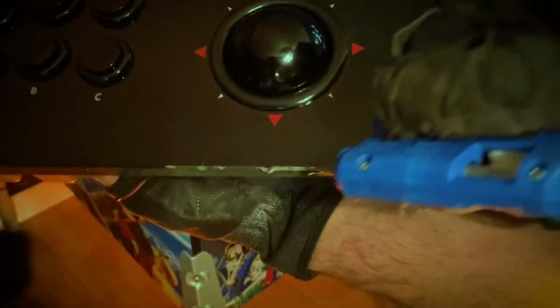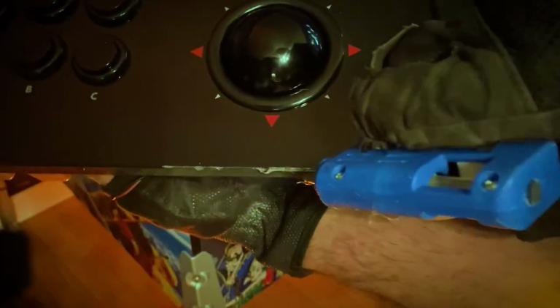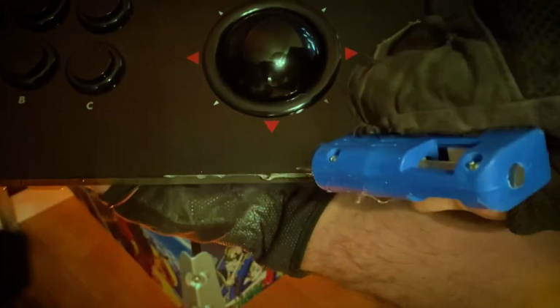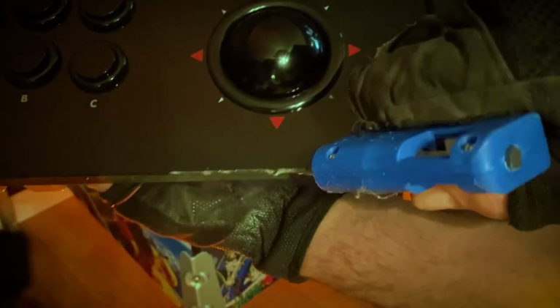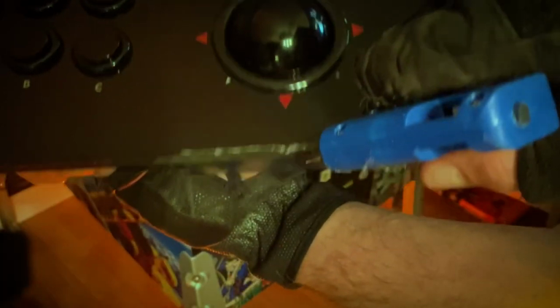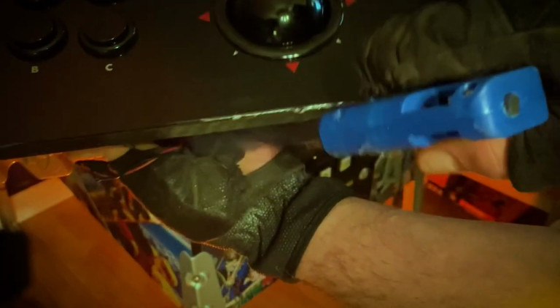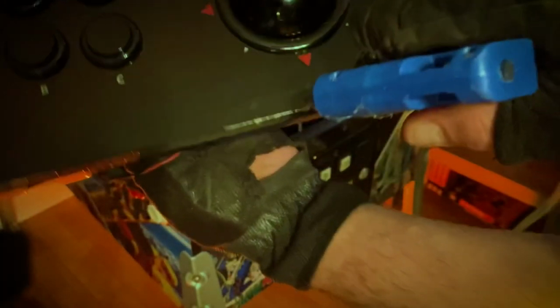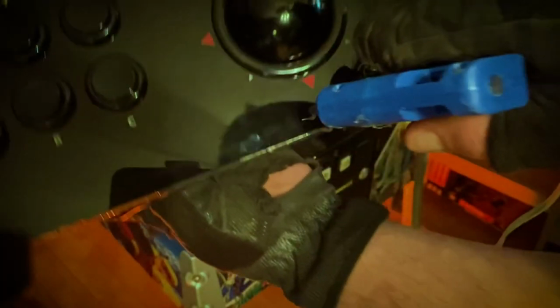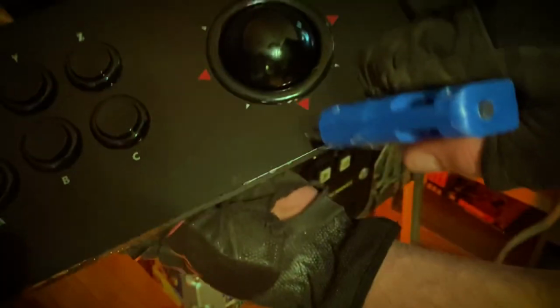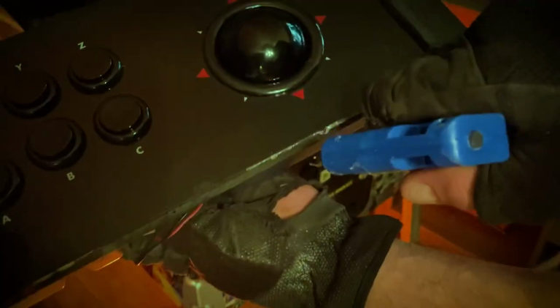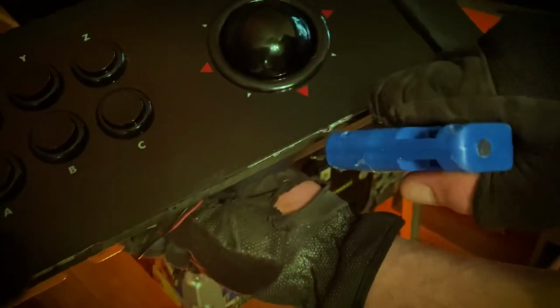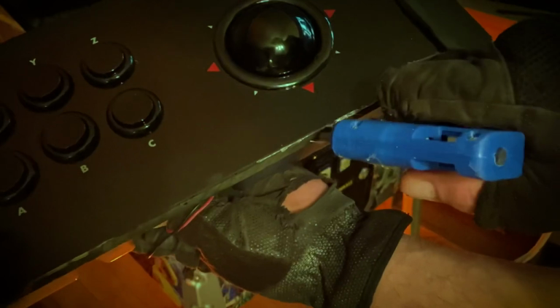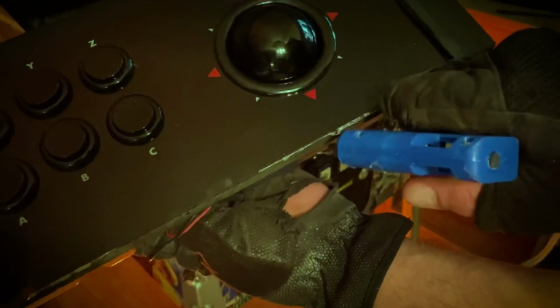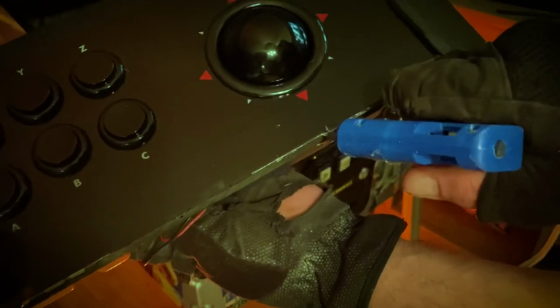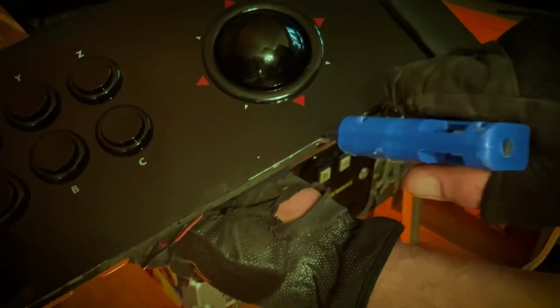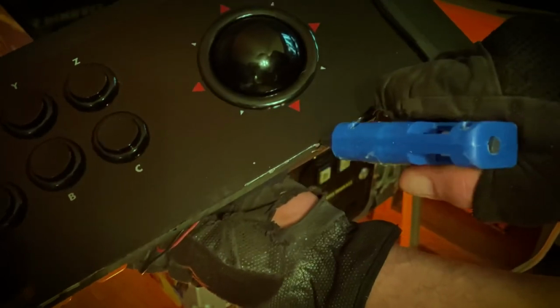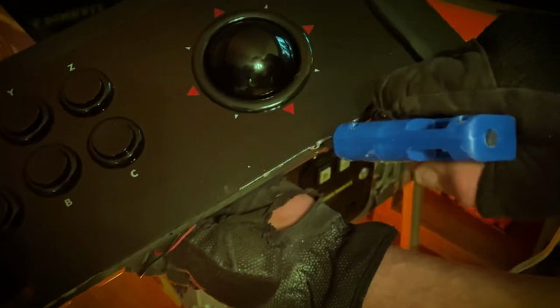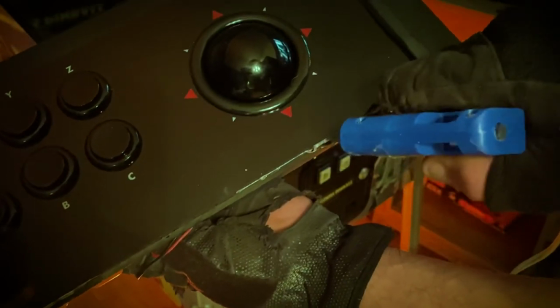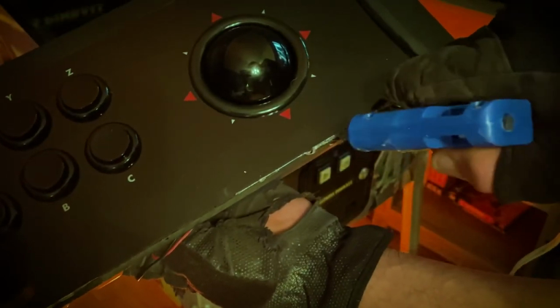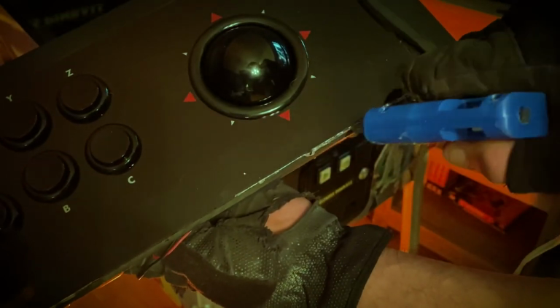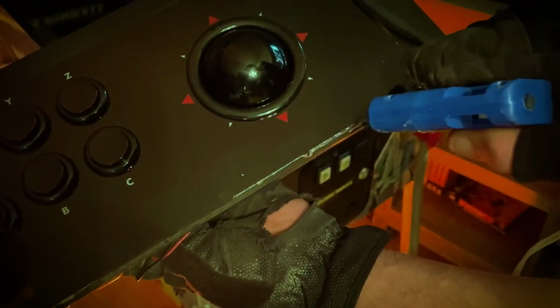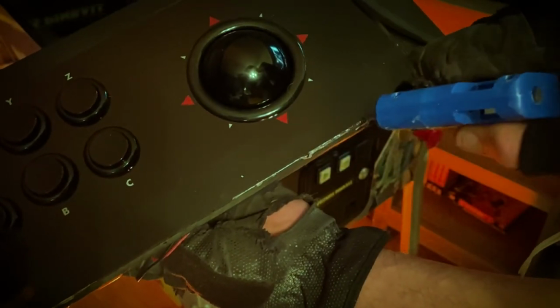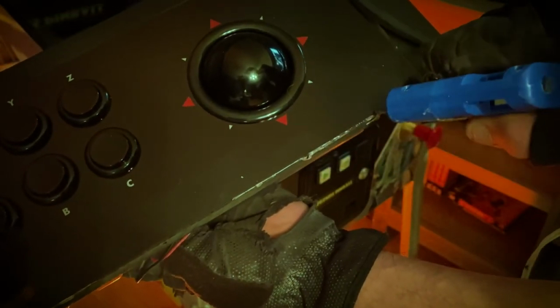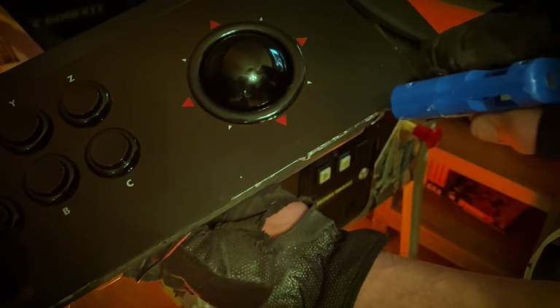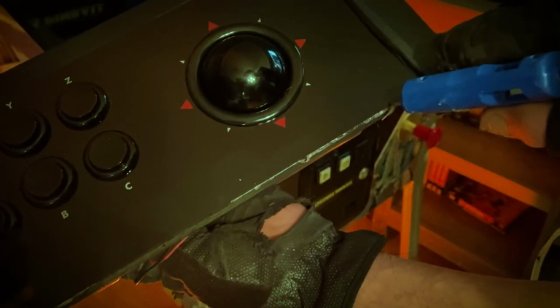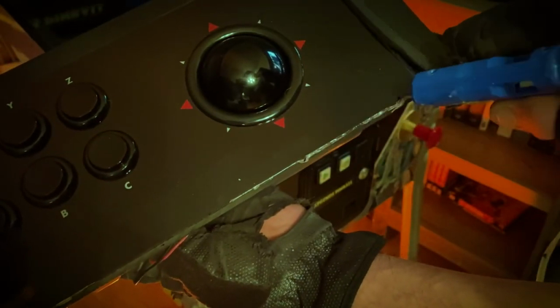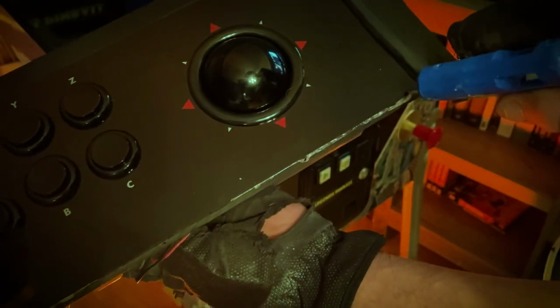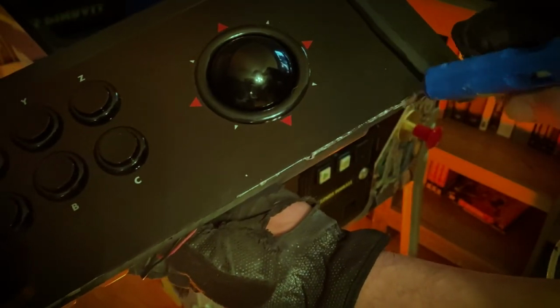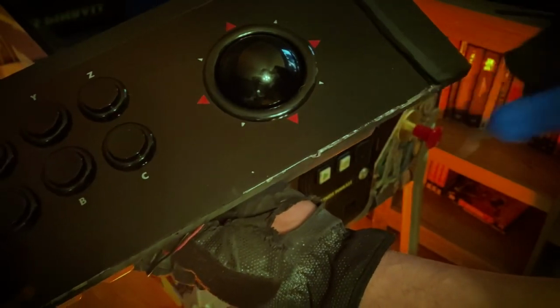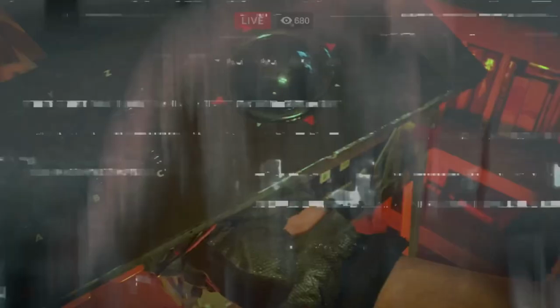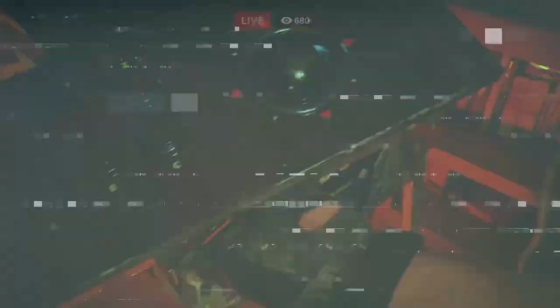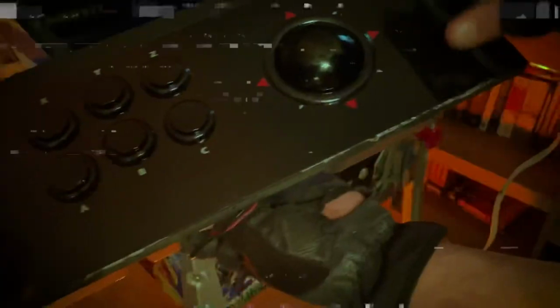The first thing I did is take the hot glue gun and run a bead of glue all the way down along the inside of that edge.